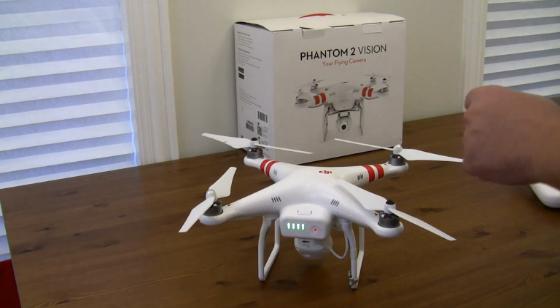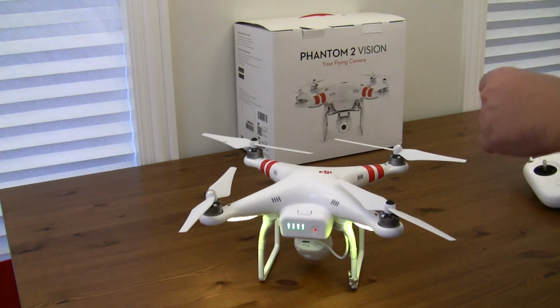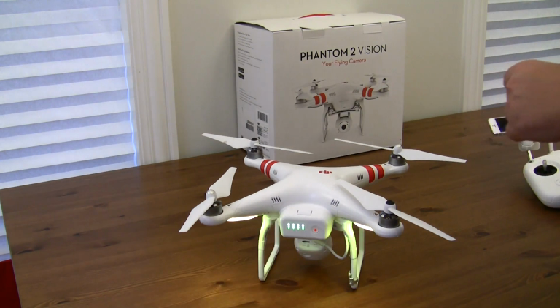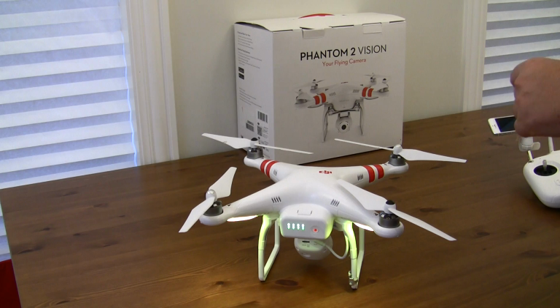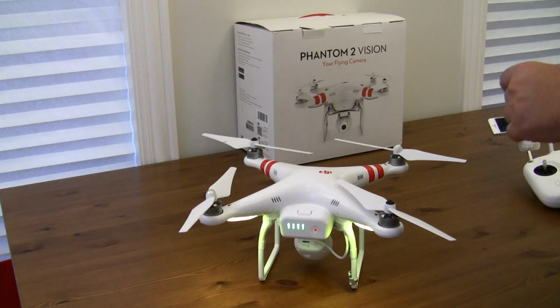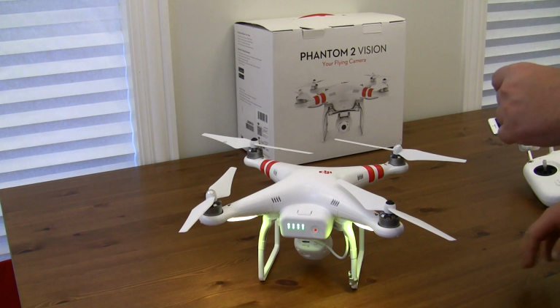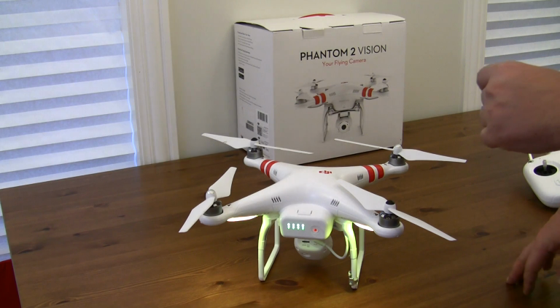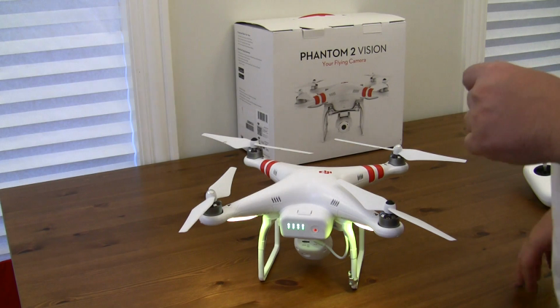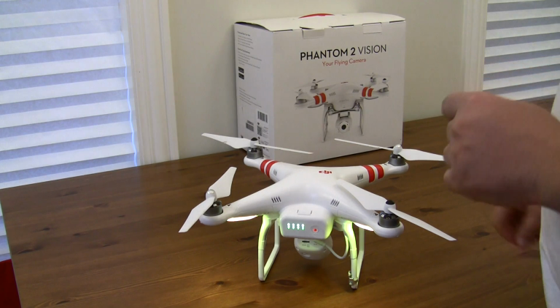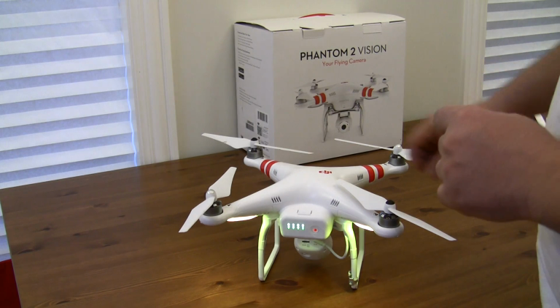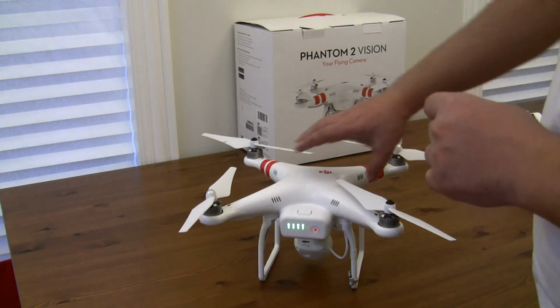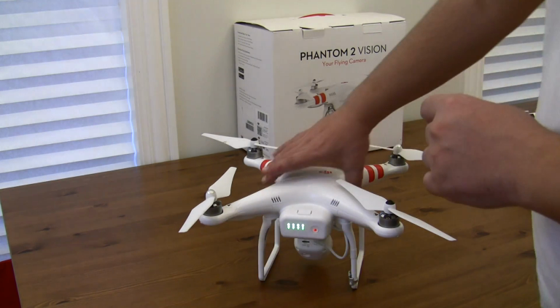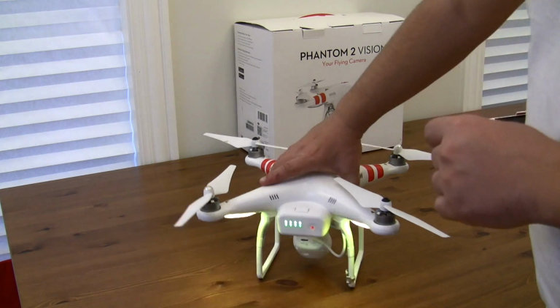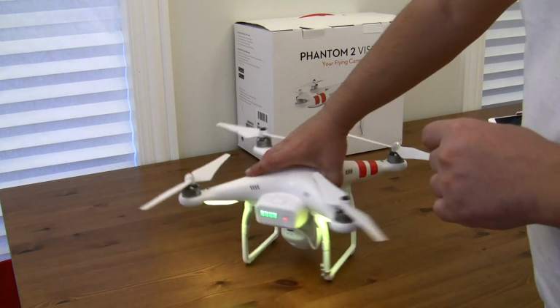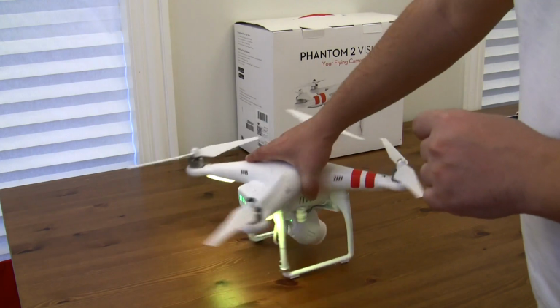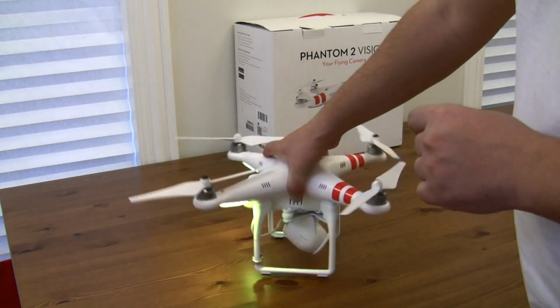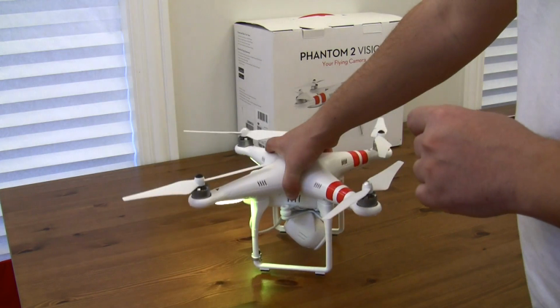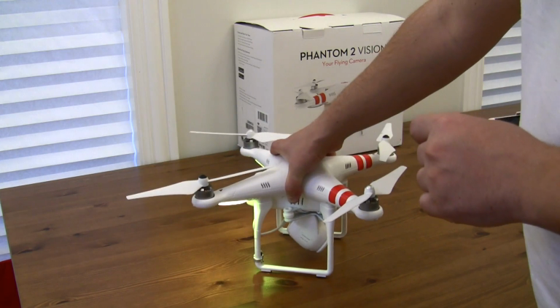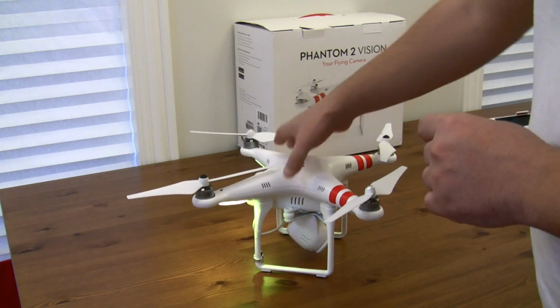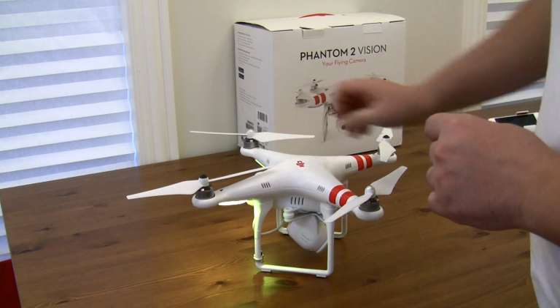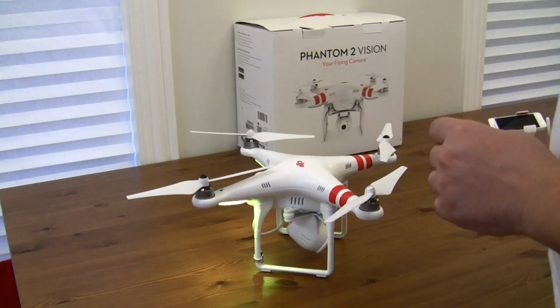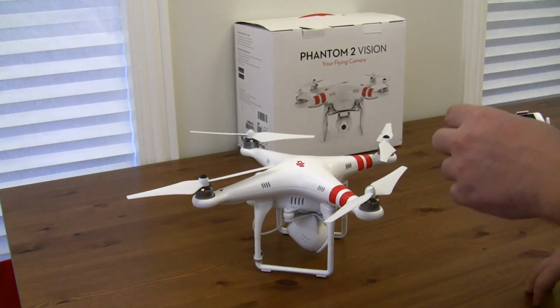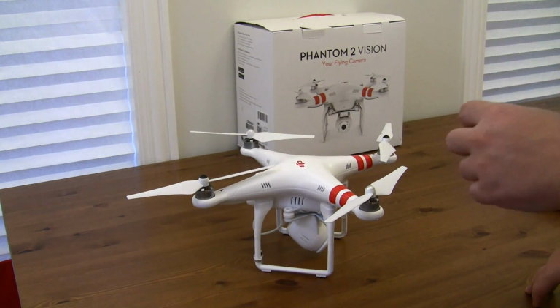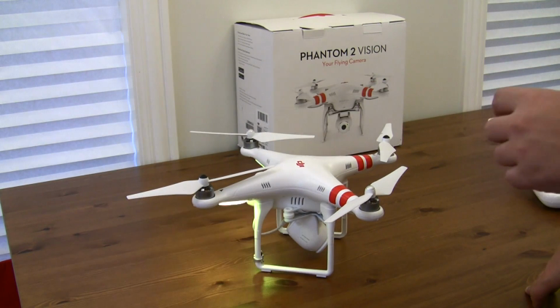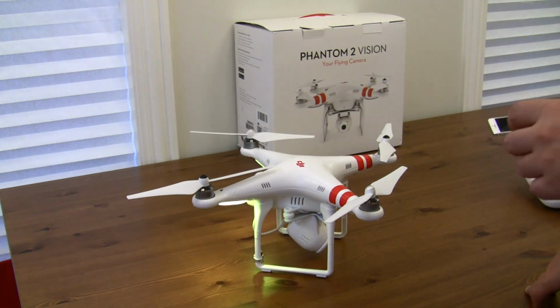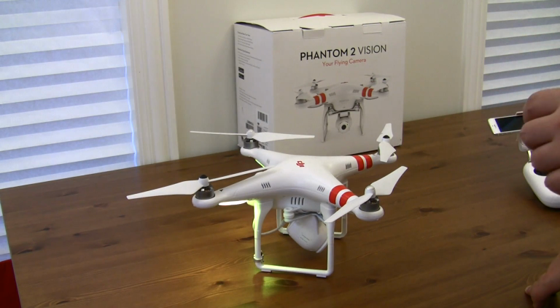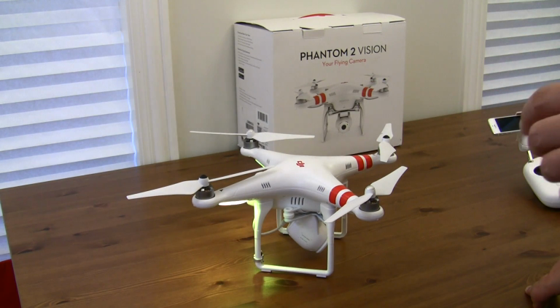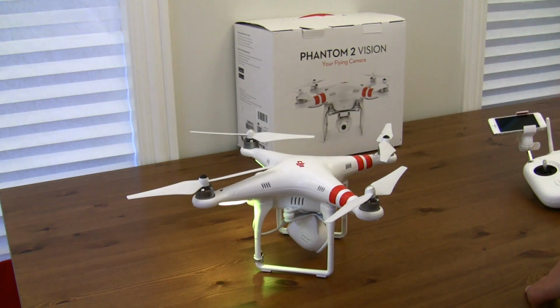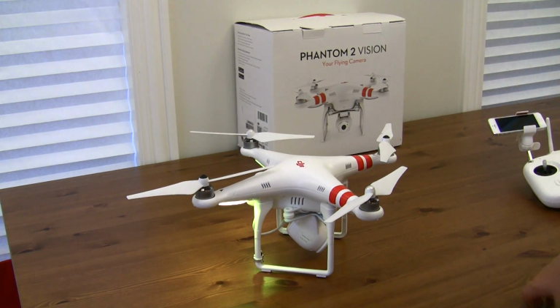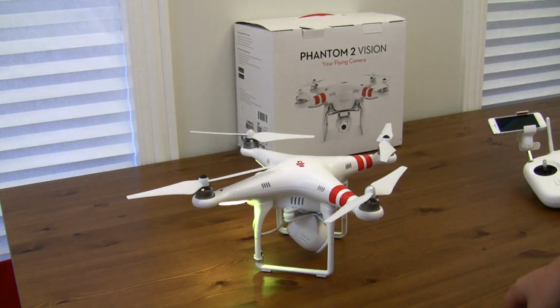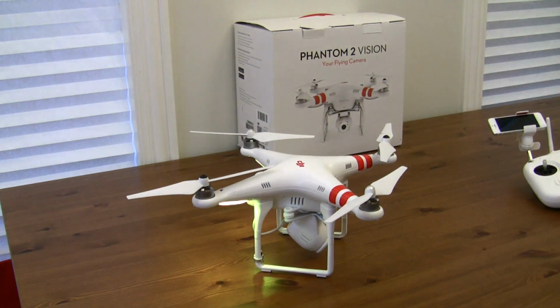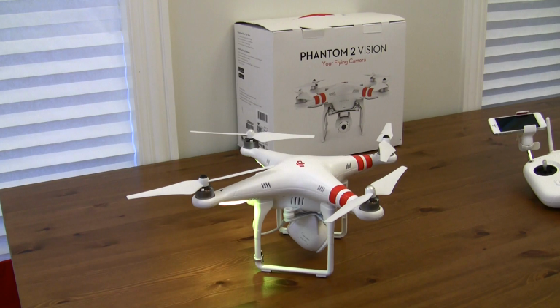Thank you very much guys, and I hope you have a lot of fun flying this. I sure do. This is my first quadcopter. Thank you very much.